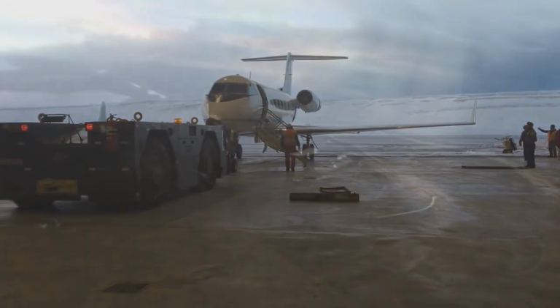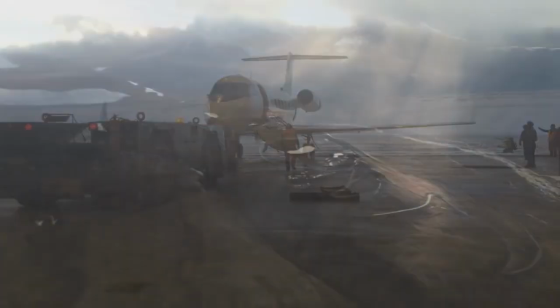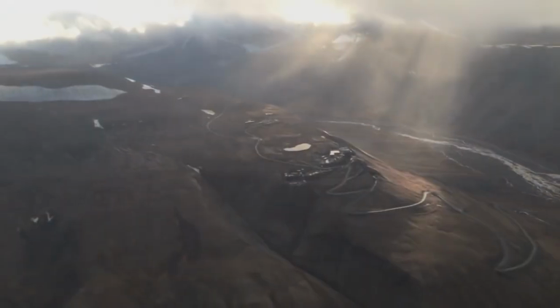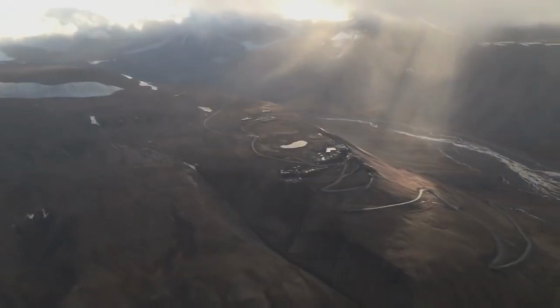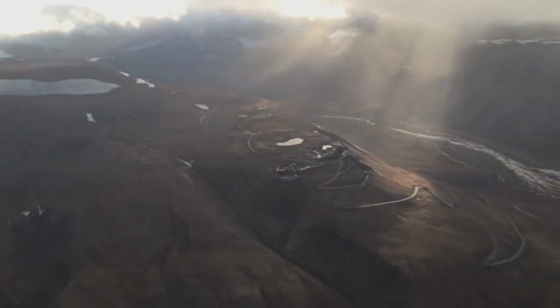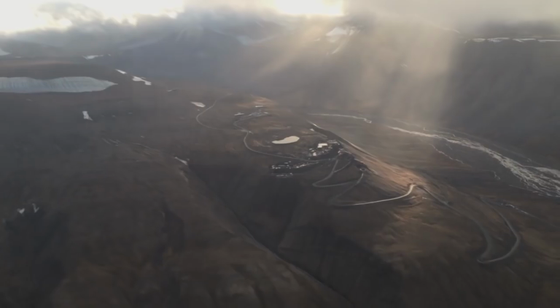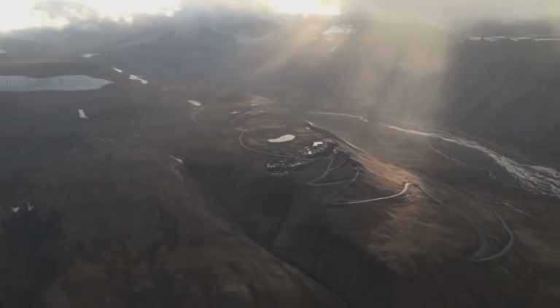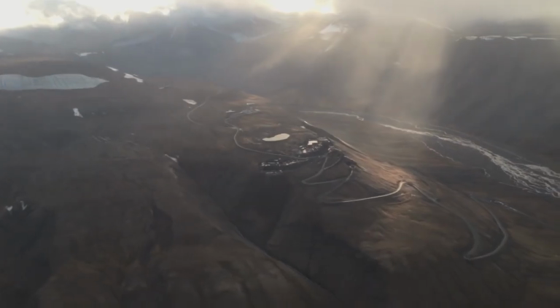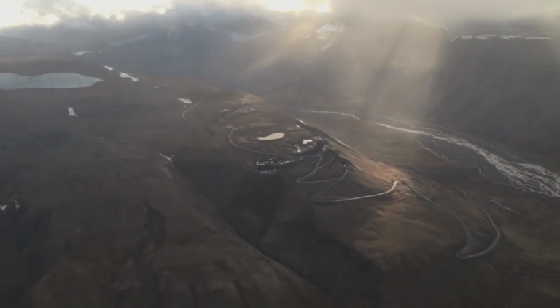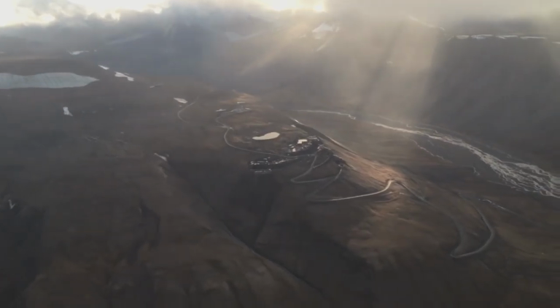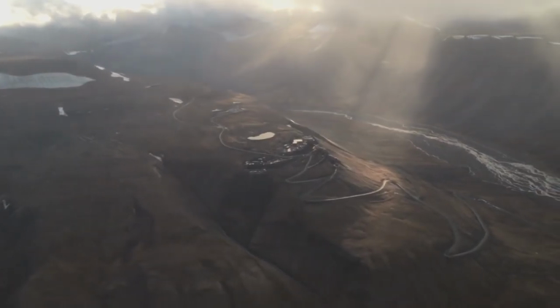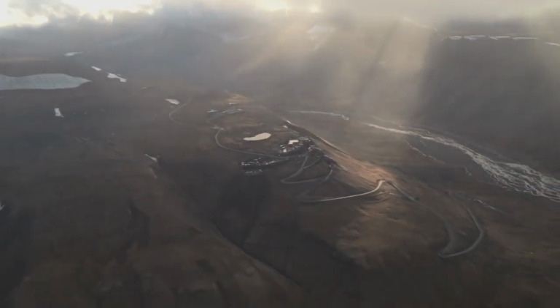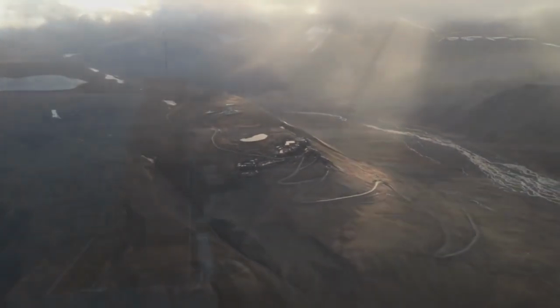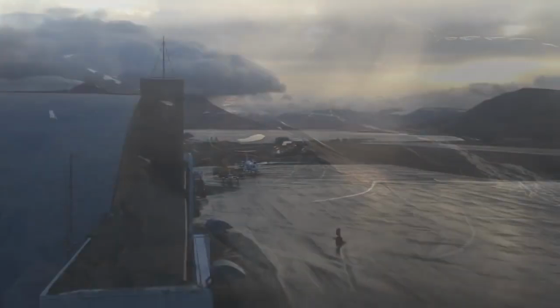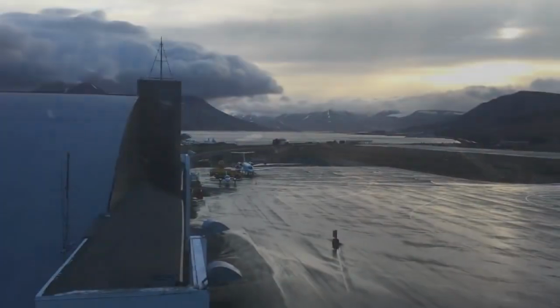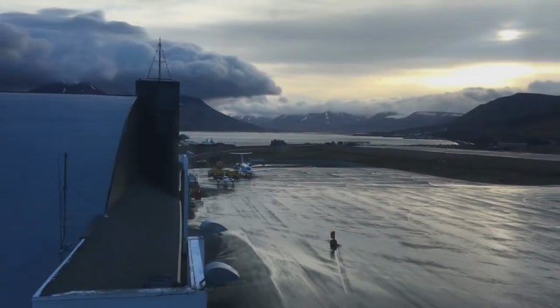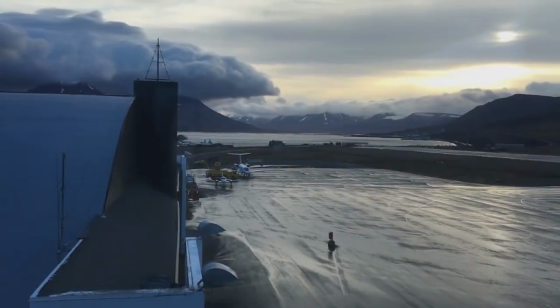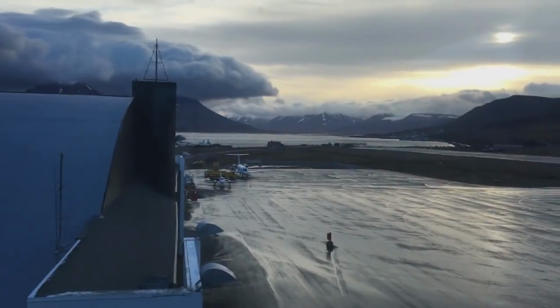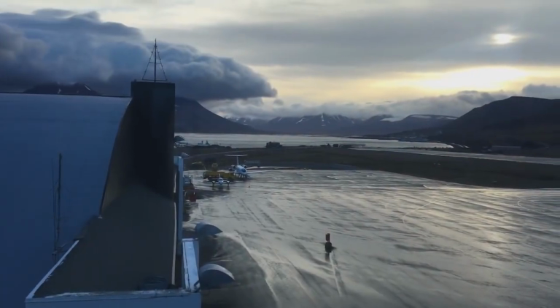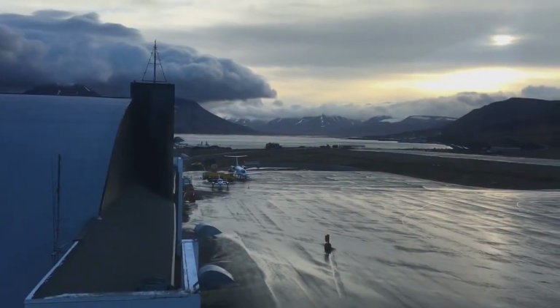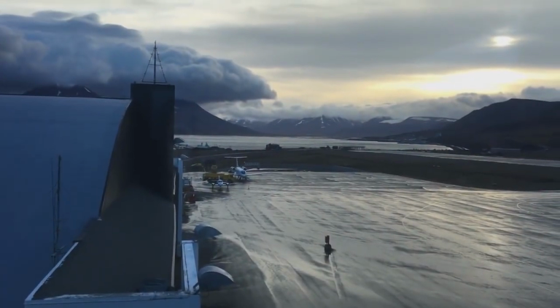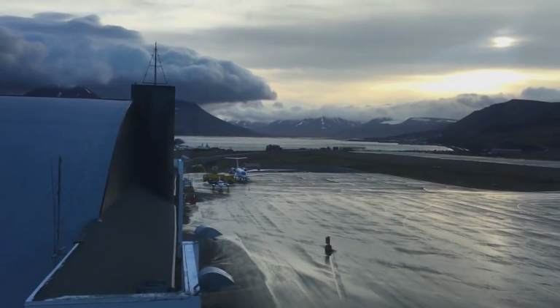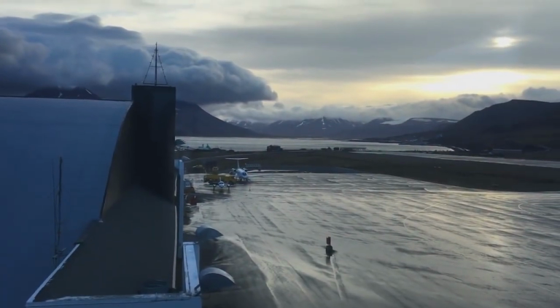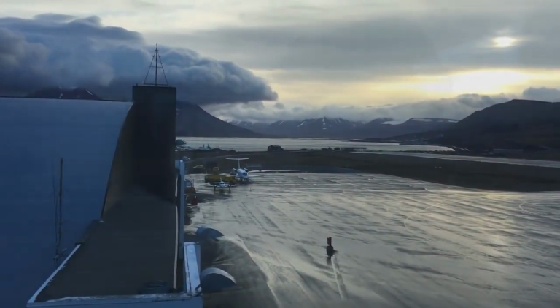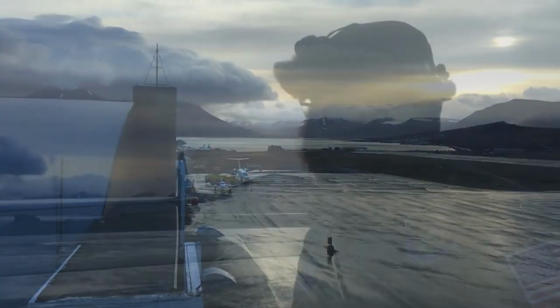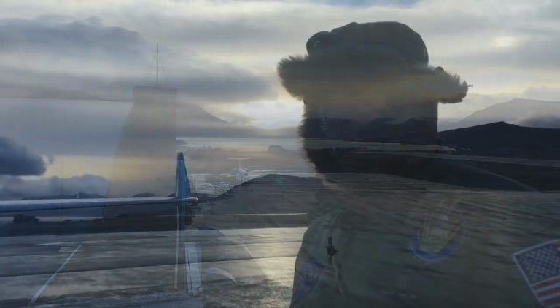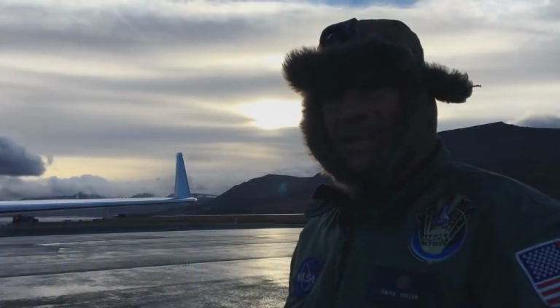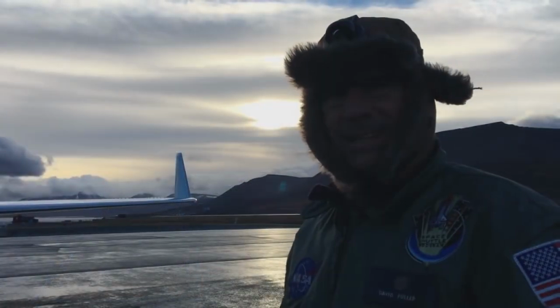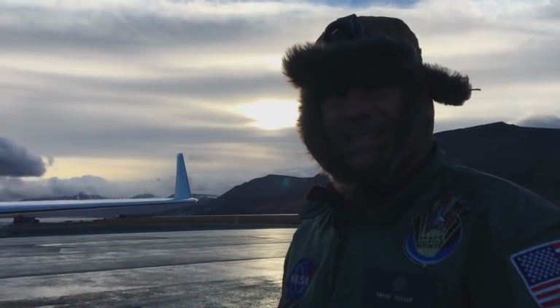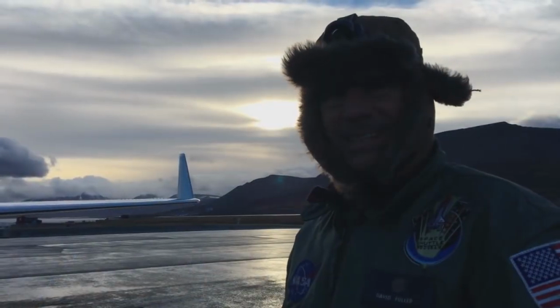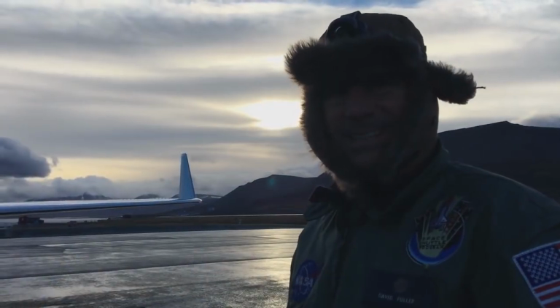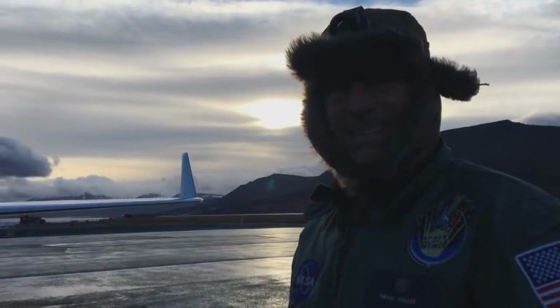After picking up about 50 probes from Thule, we flew to Svalbard, Norway, a small island off the northeast coast of Greenland.